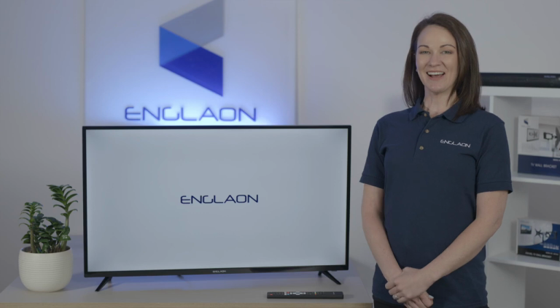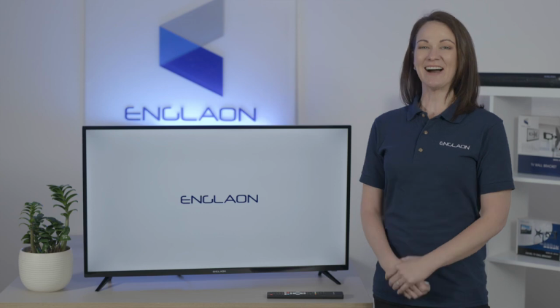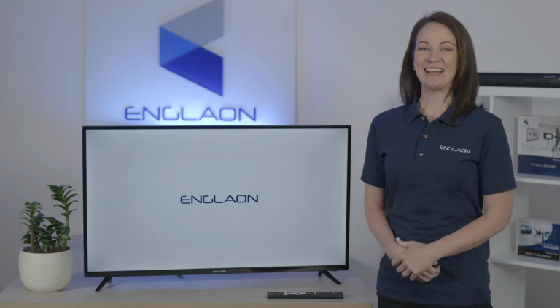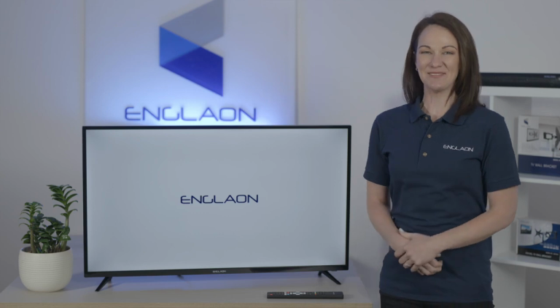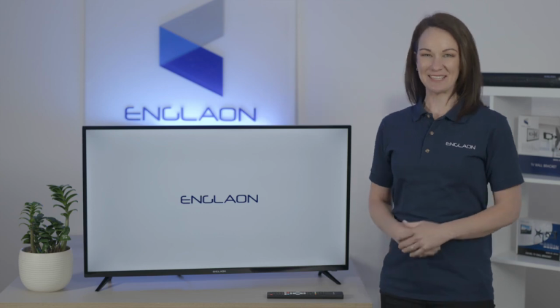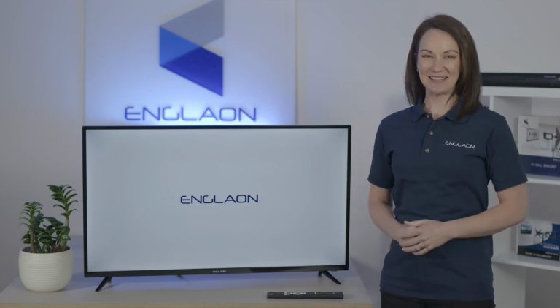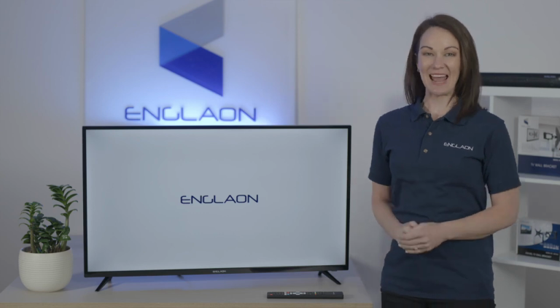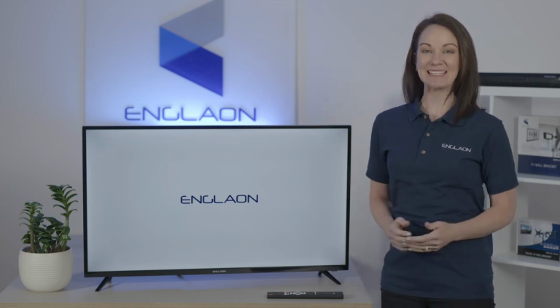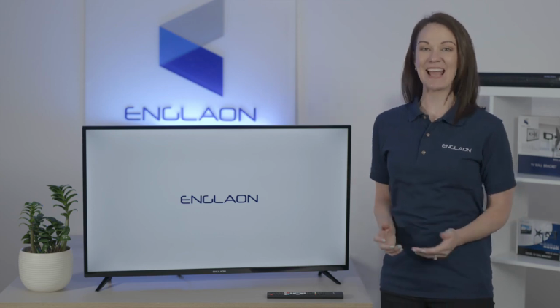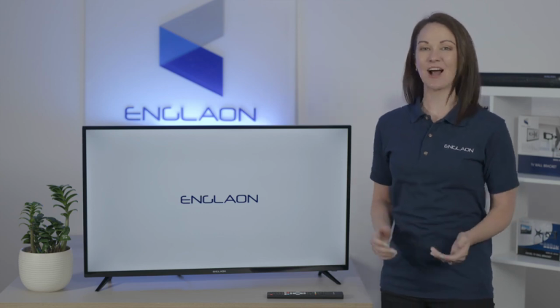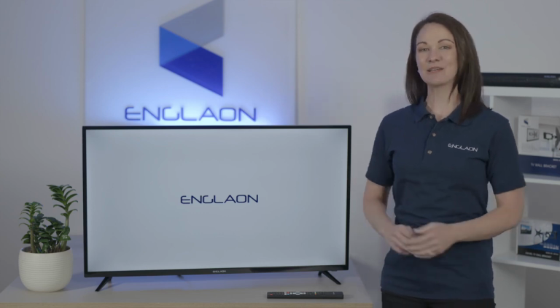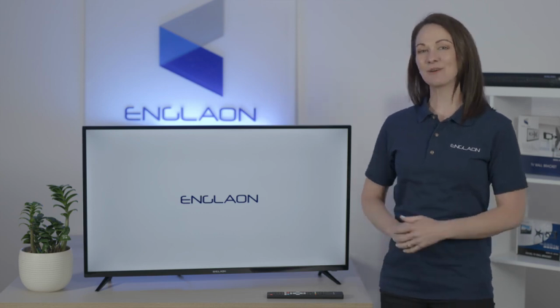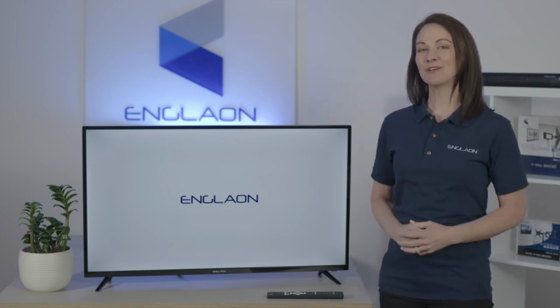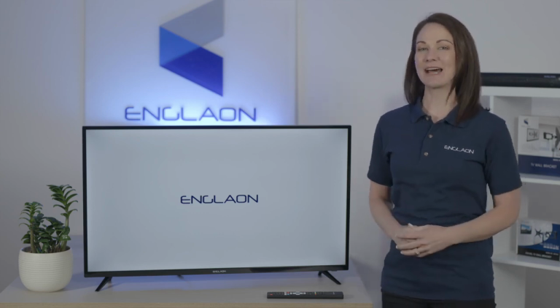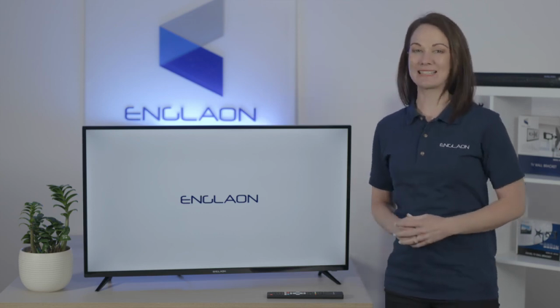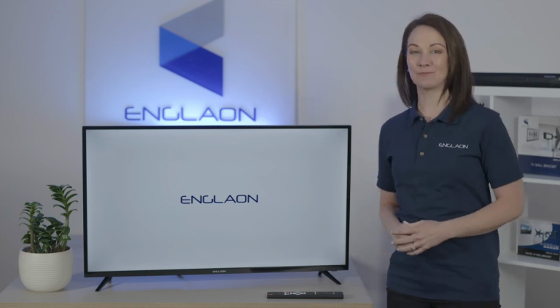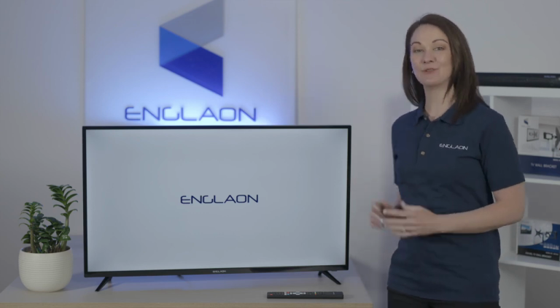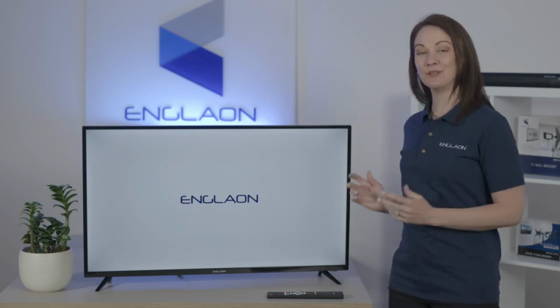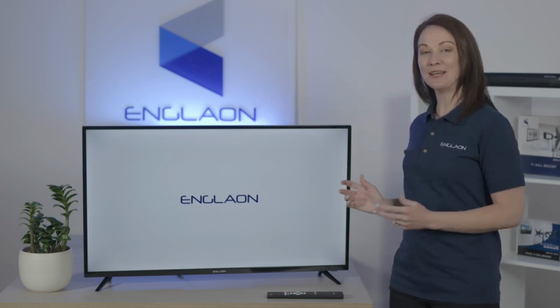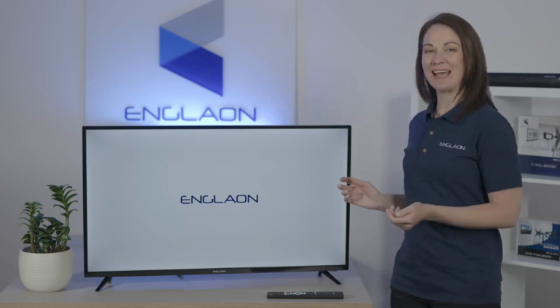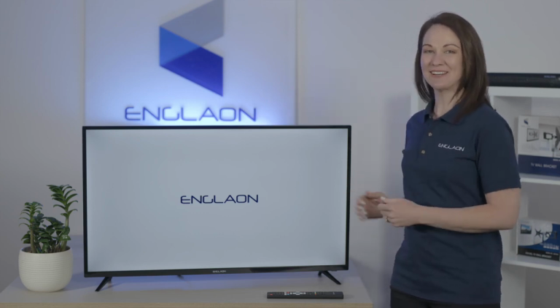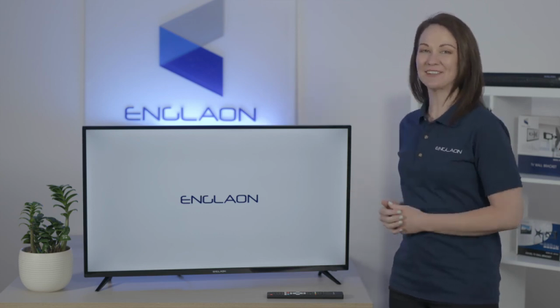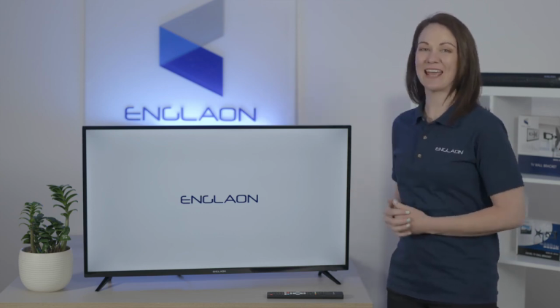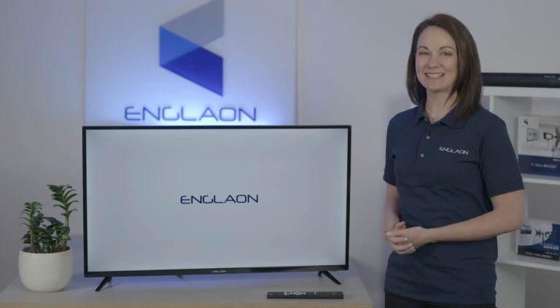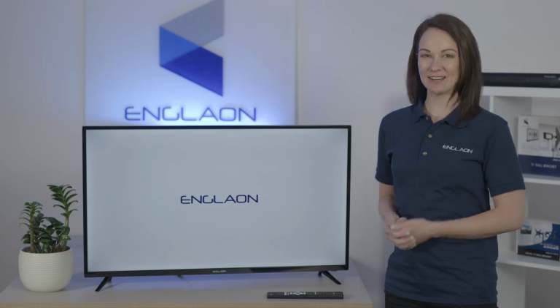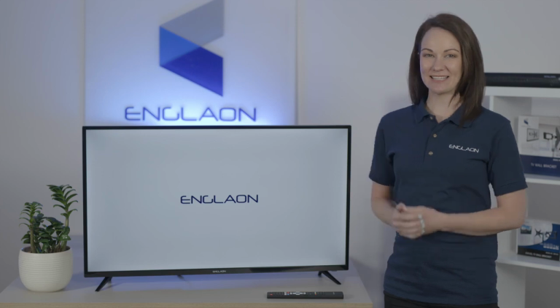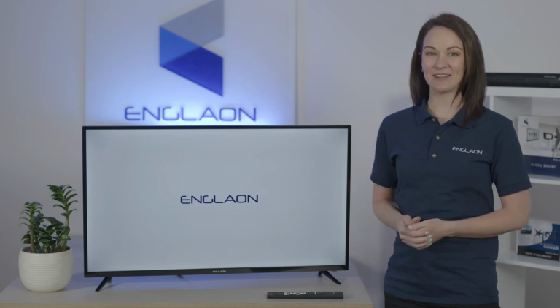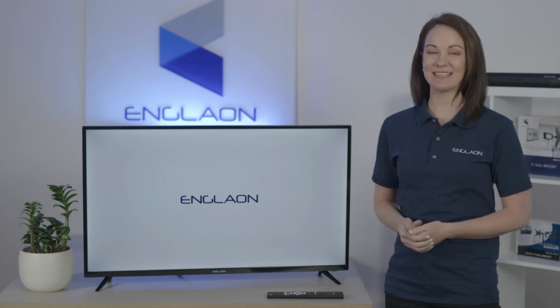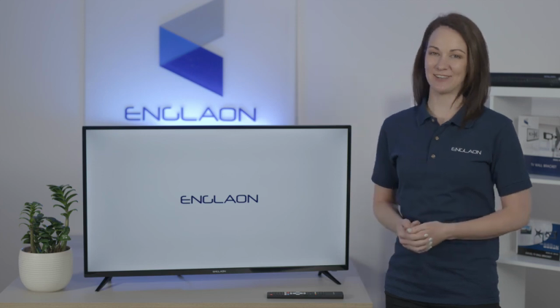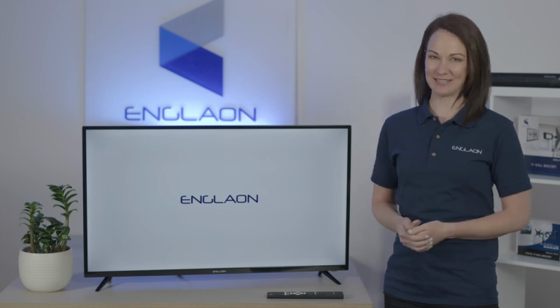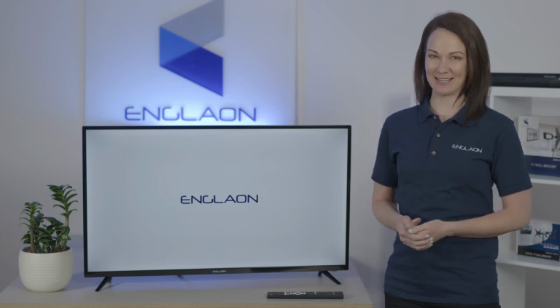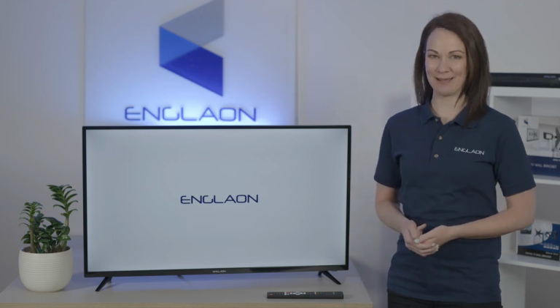Hi, I'm Yasmin and today I'll be showing you how to set up your new Anglon X70 series Android TV.